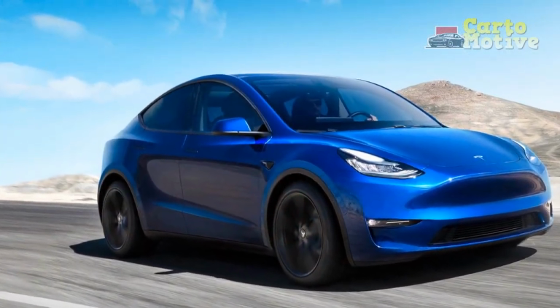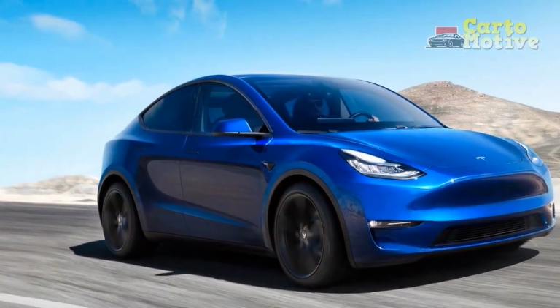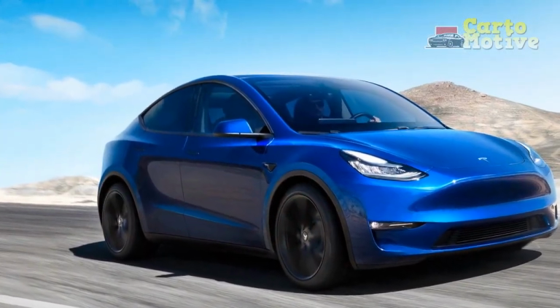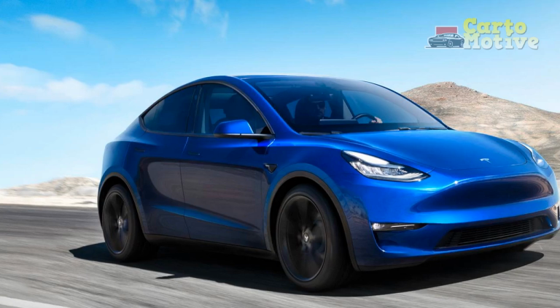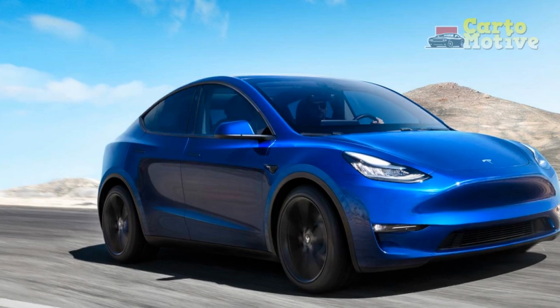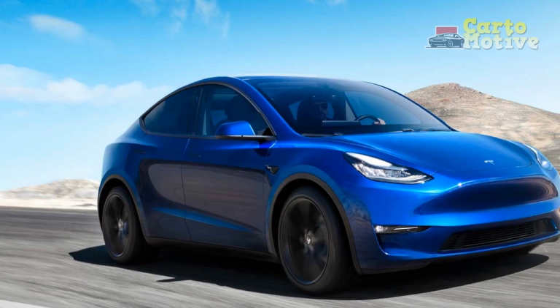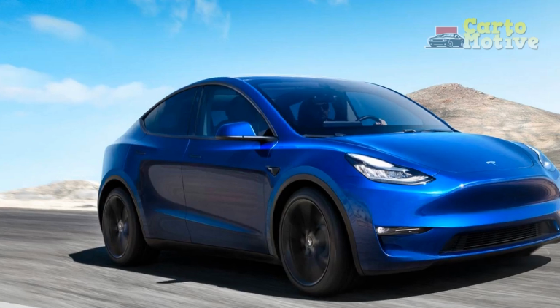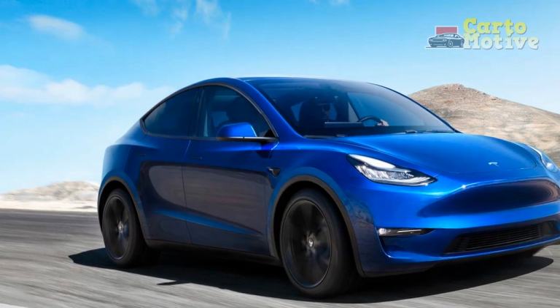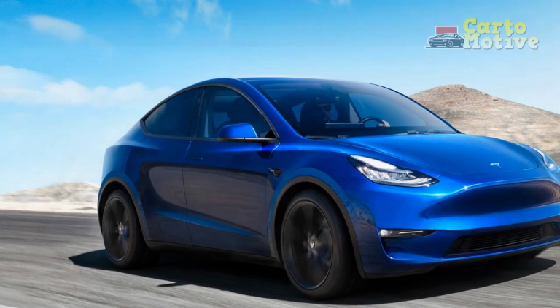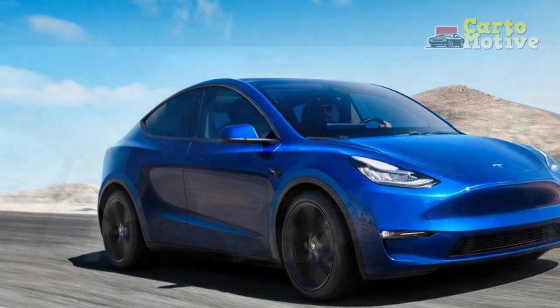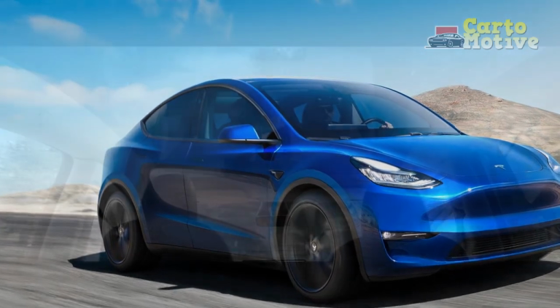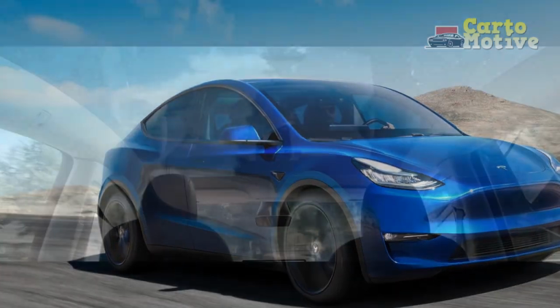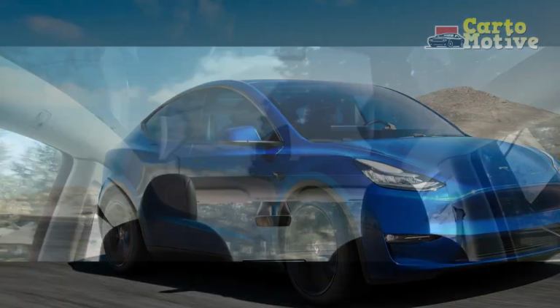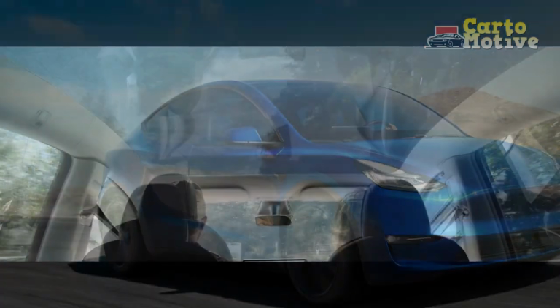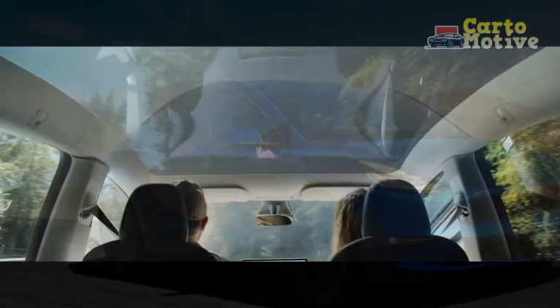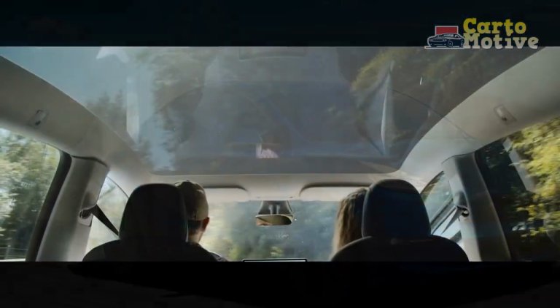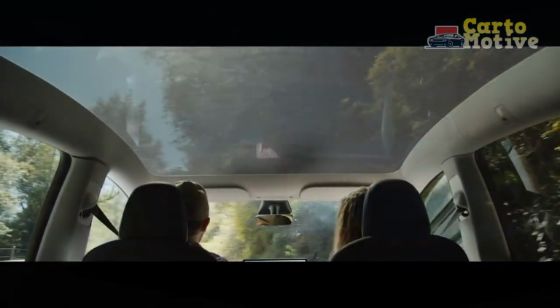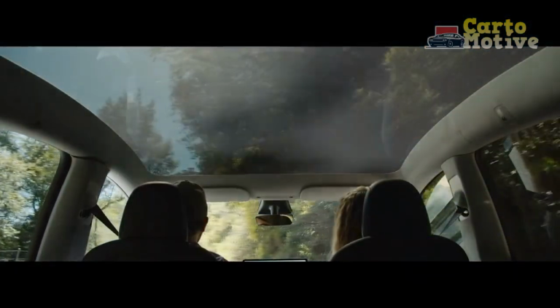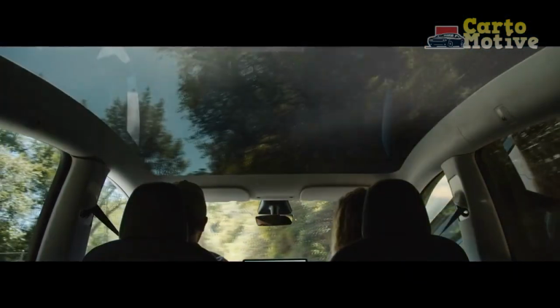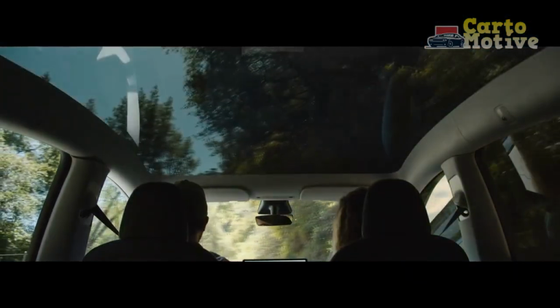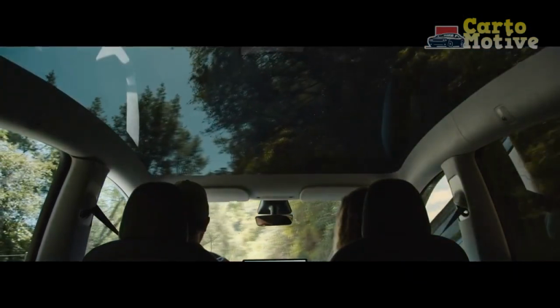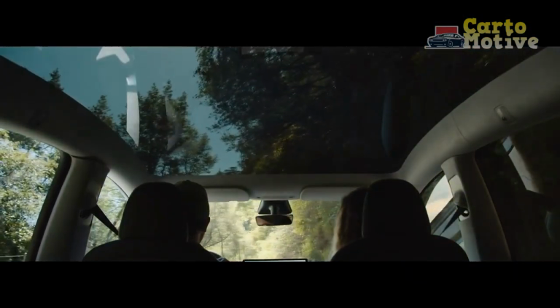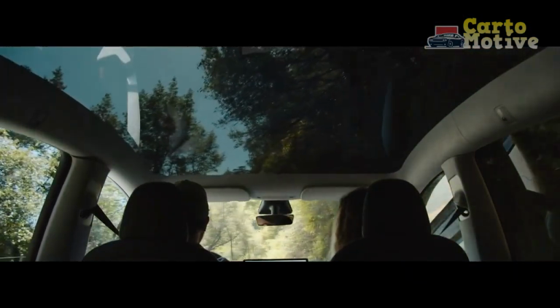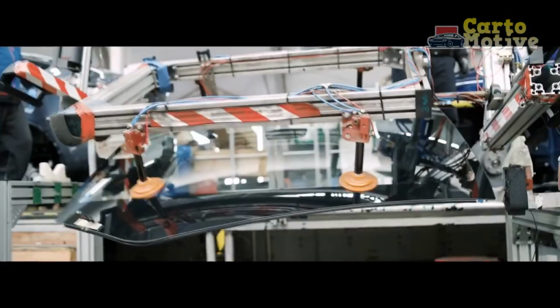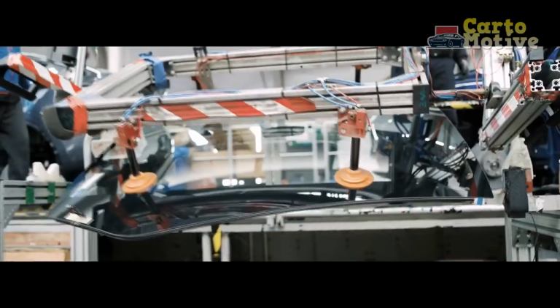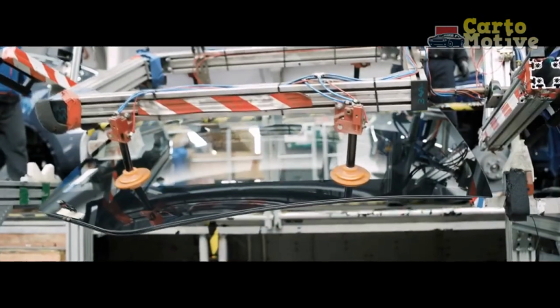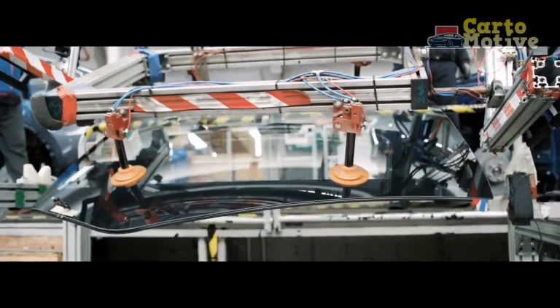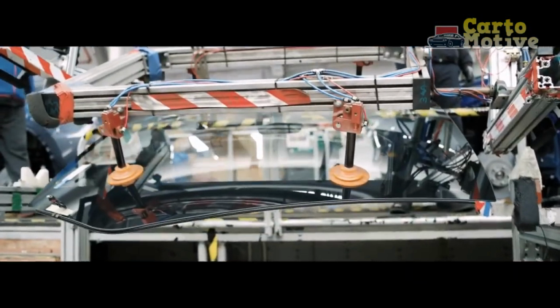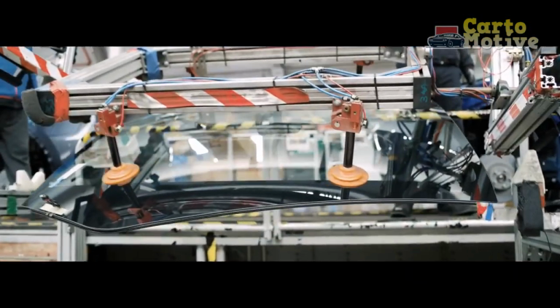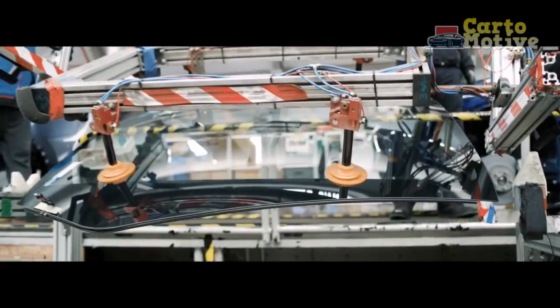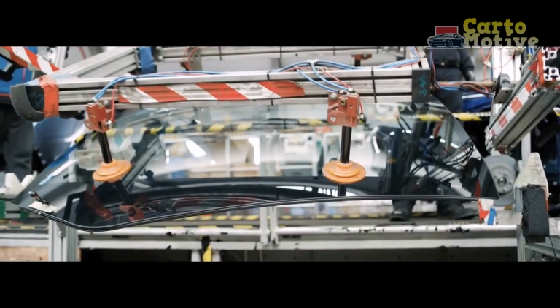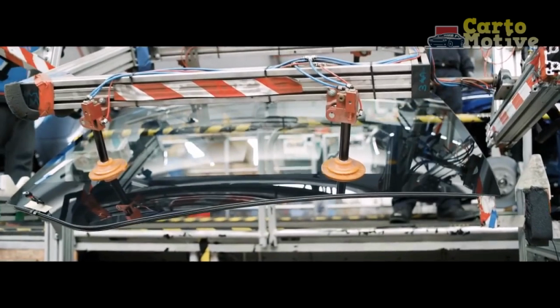None of that diminishes the Model Y's abilities, however, and it is still a desirable car with its own merits.